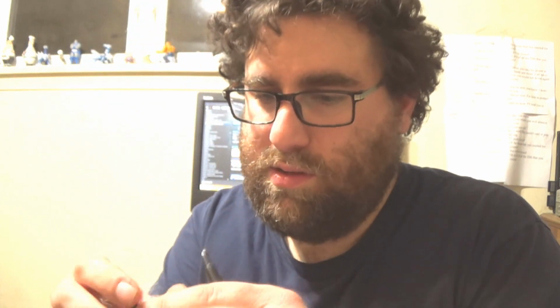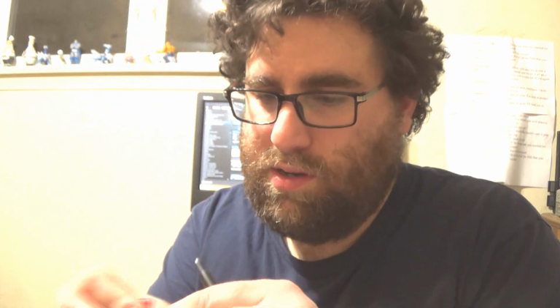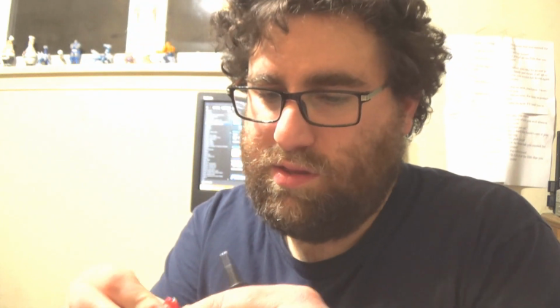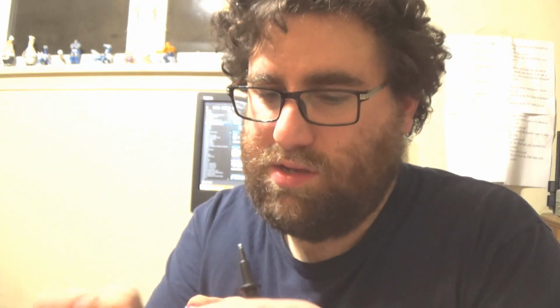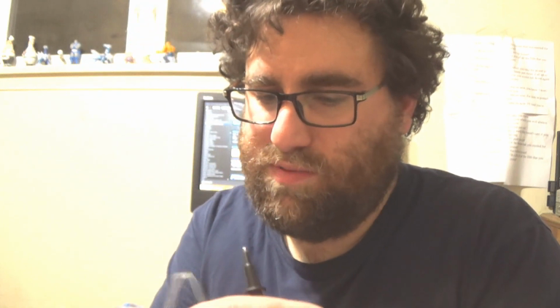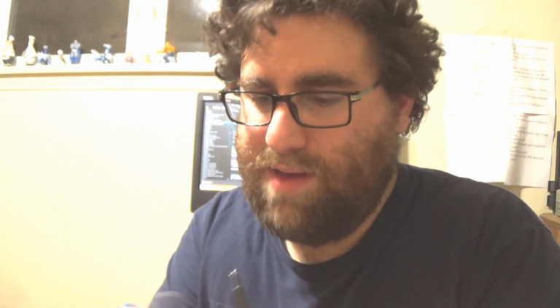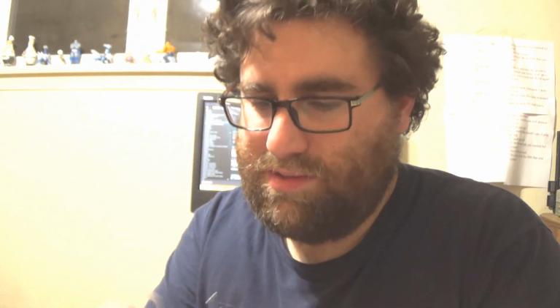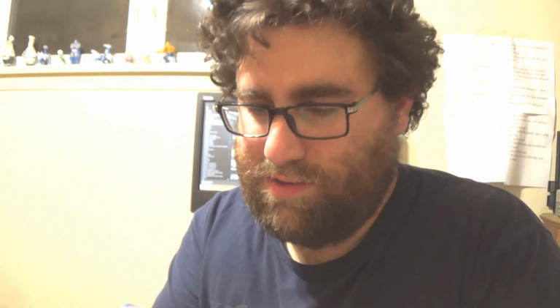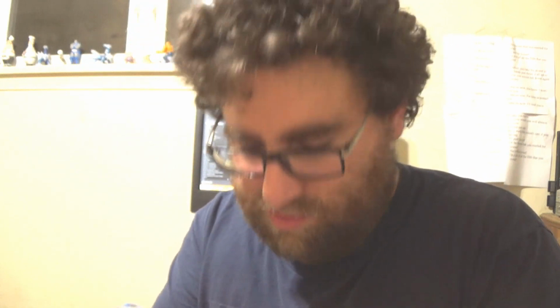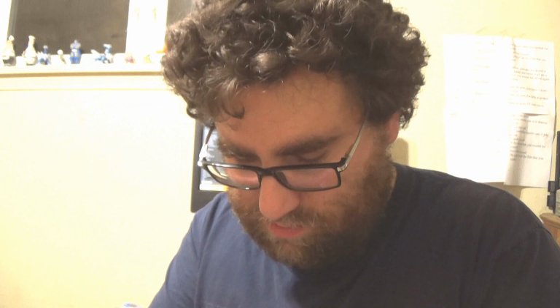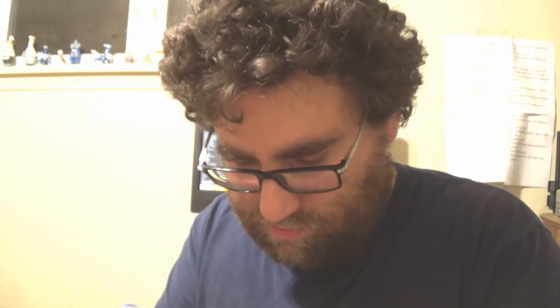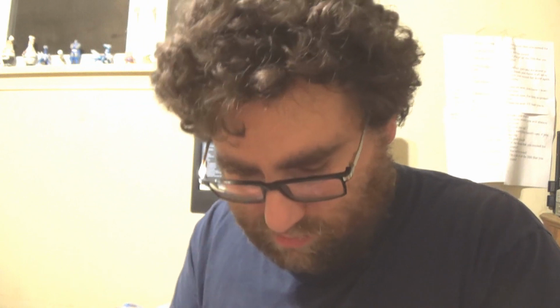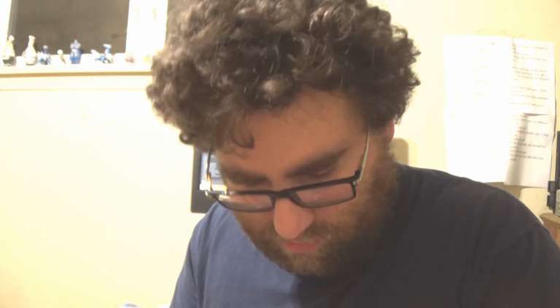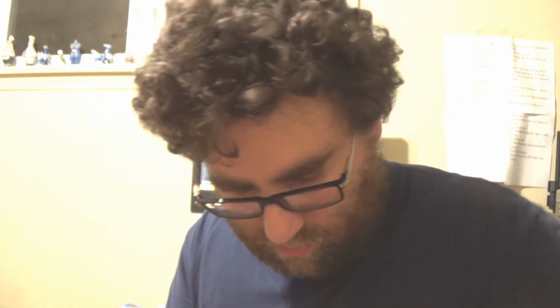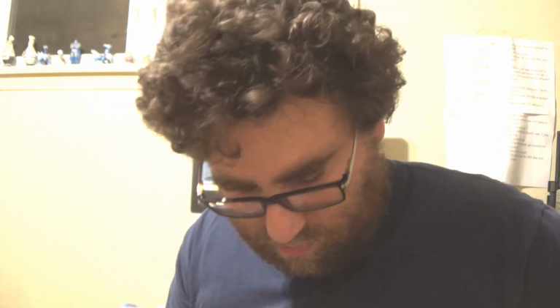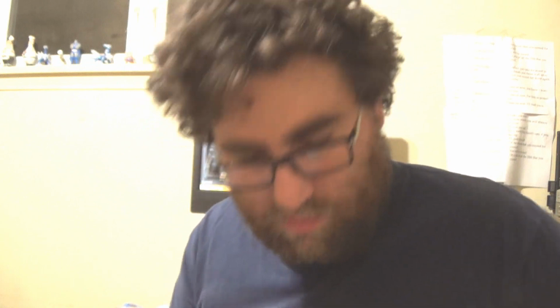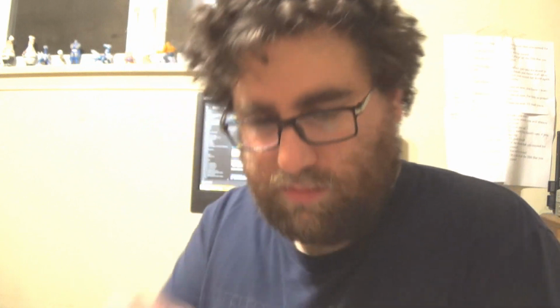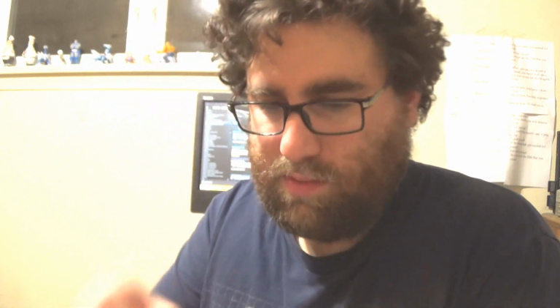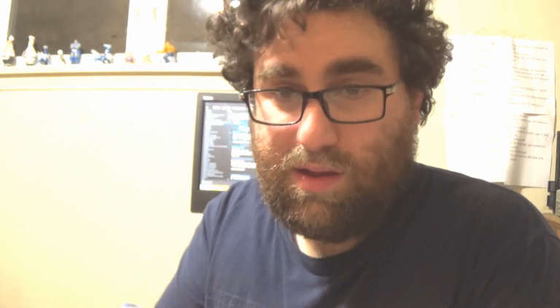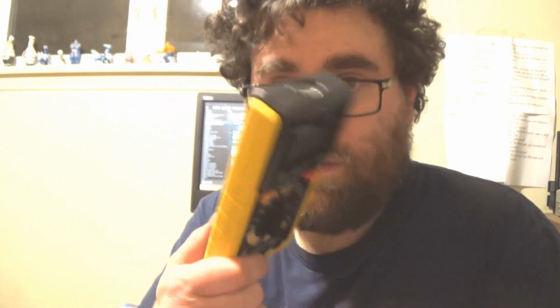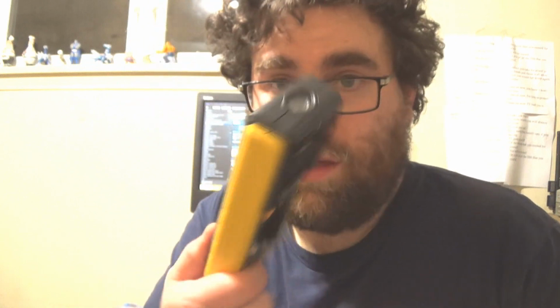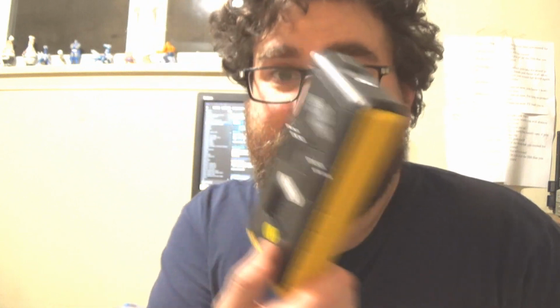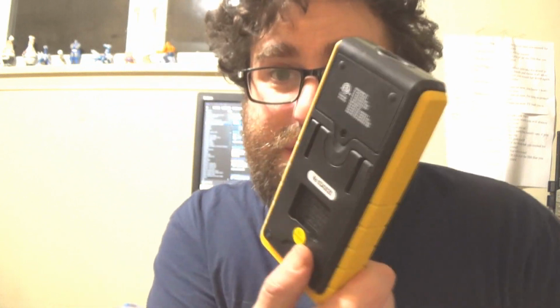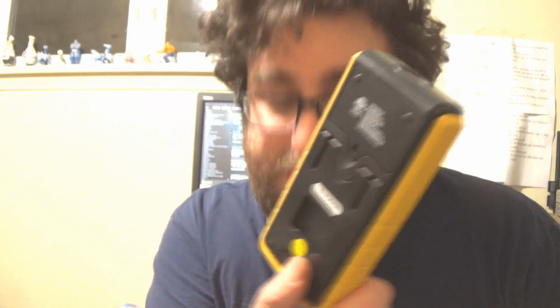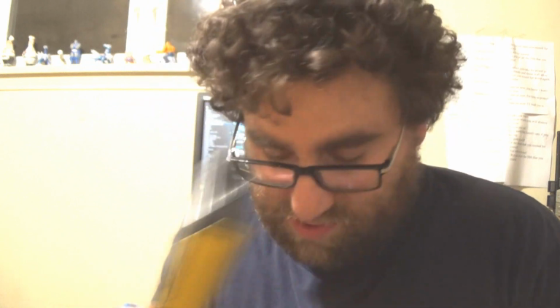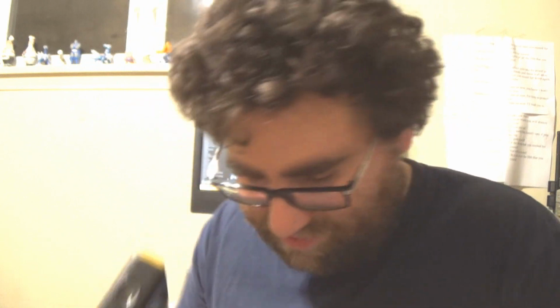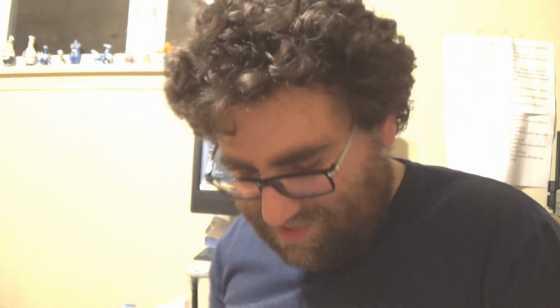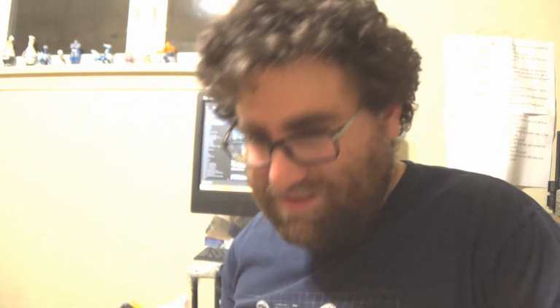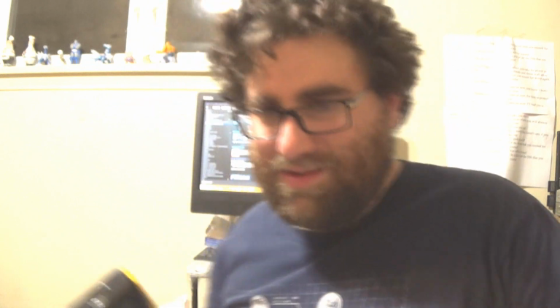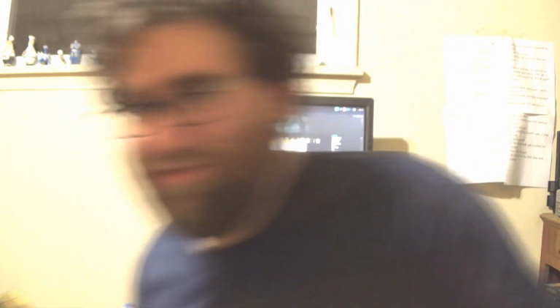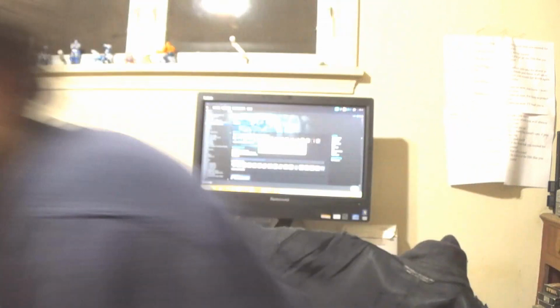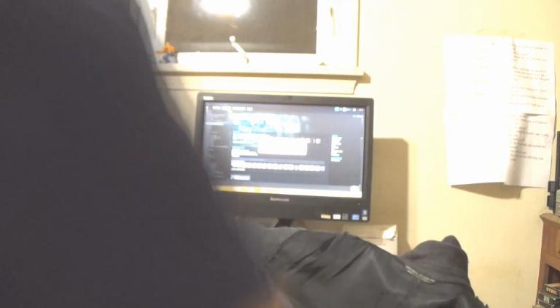Here are the AAA batteries that are included. It's got a very tiny screwdriver, a tiny Phillips head.